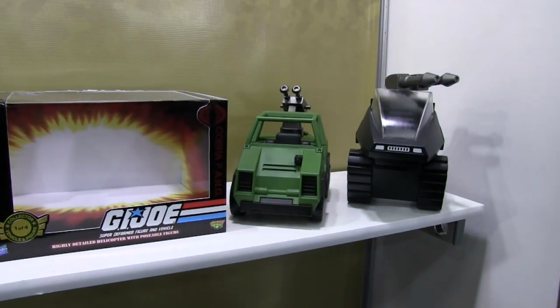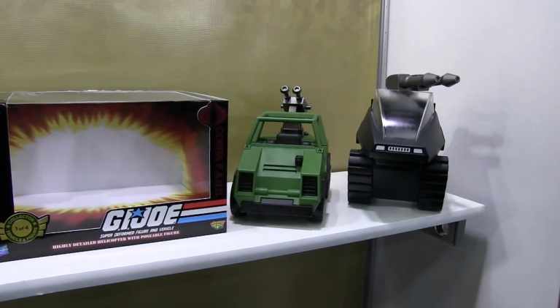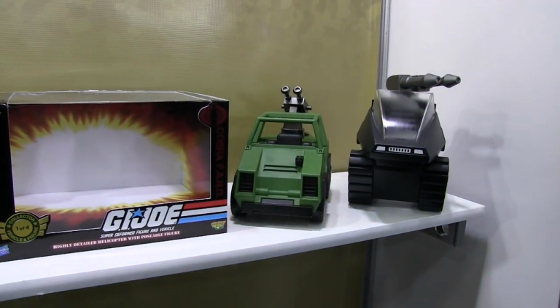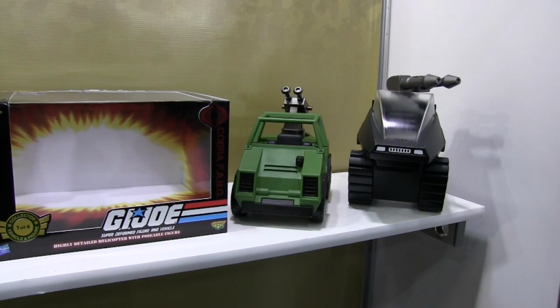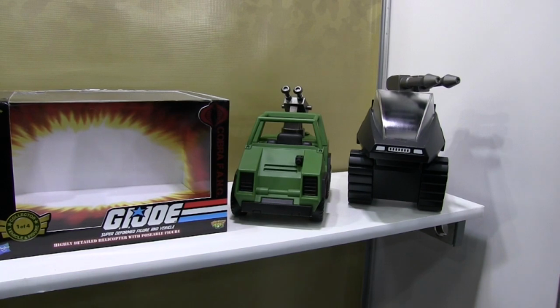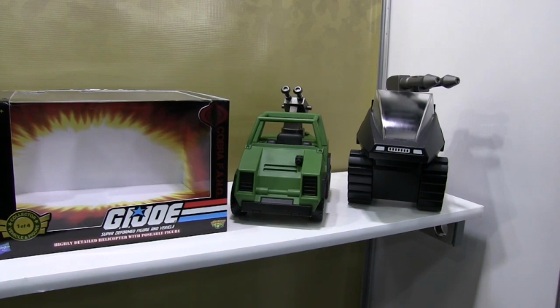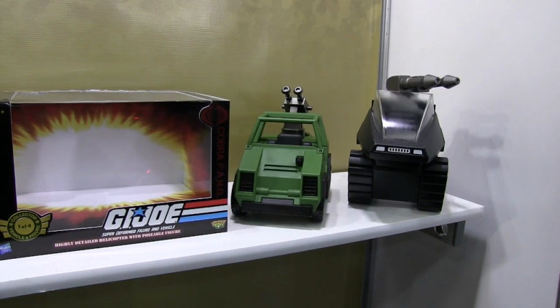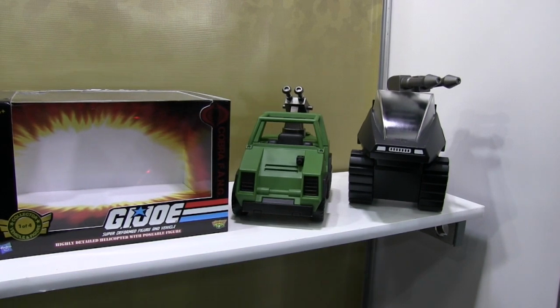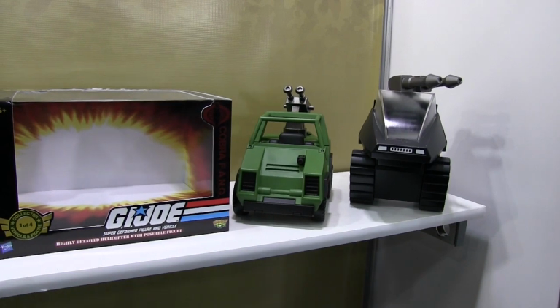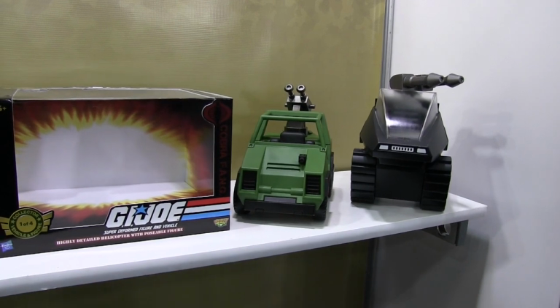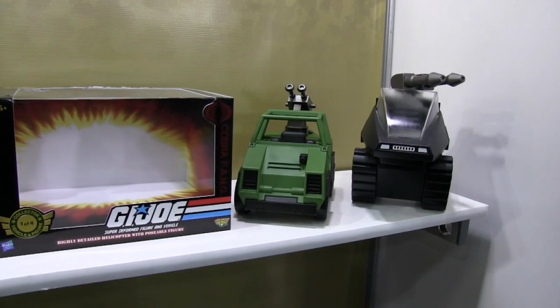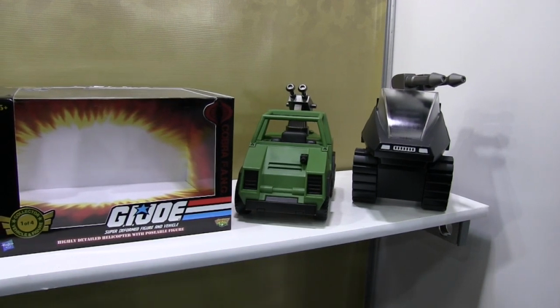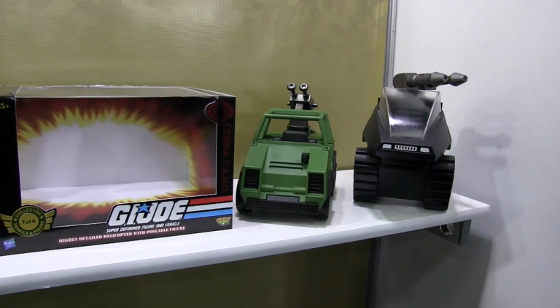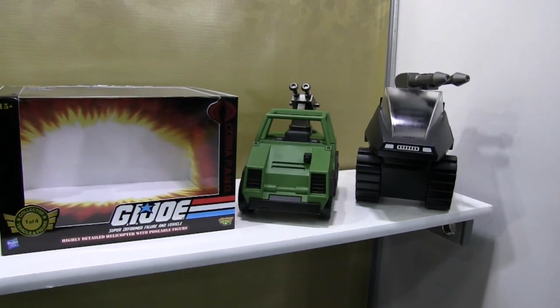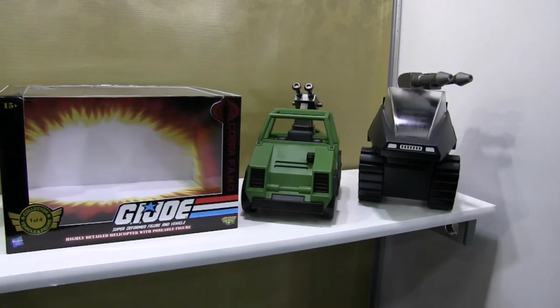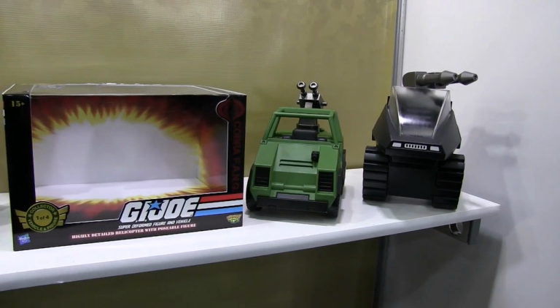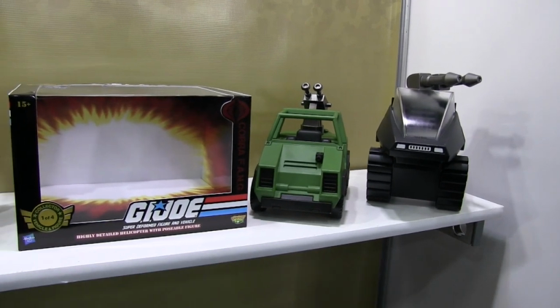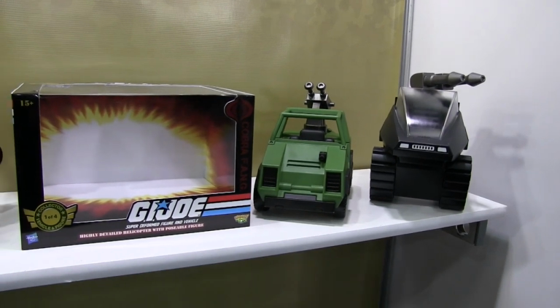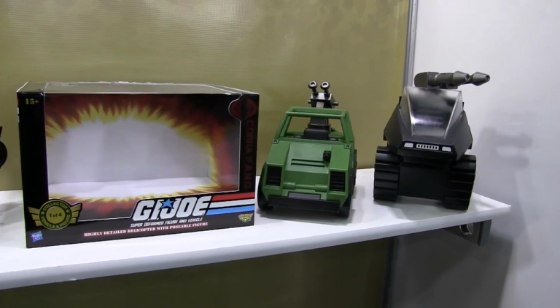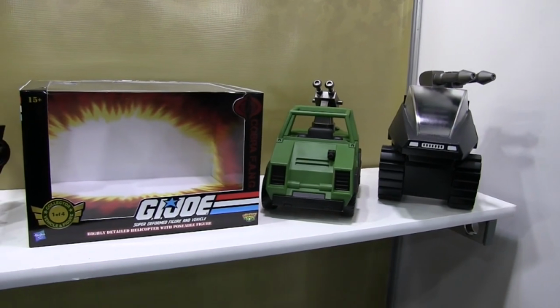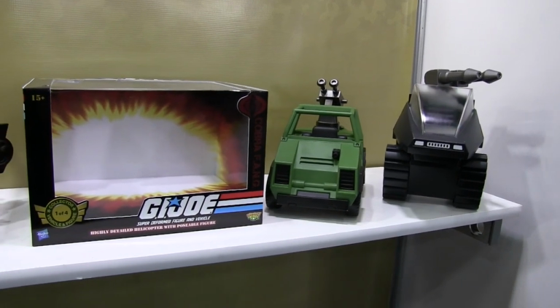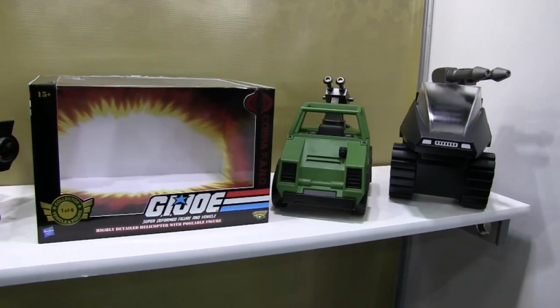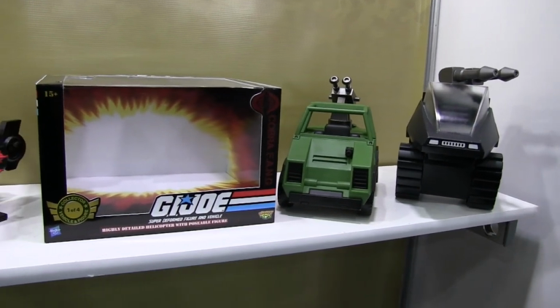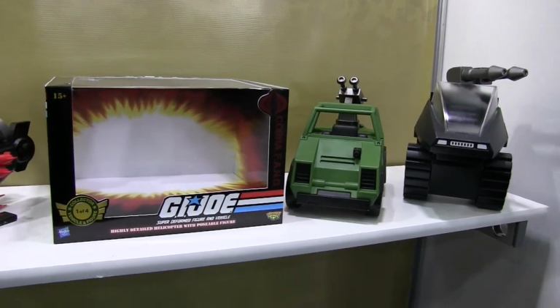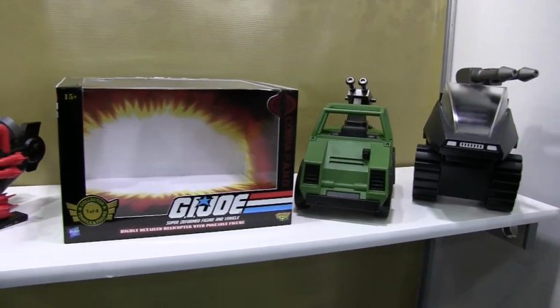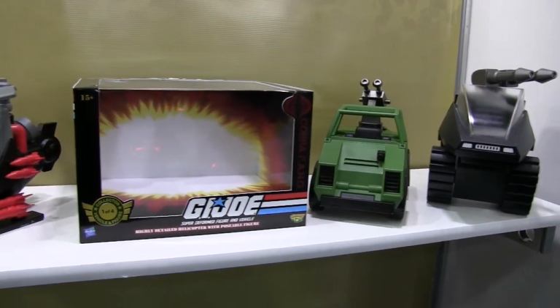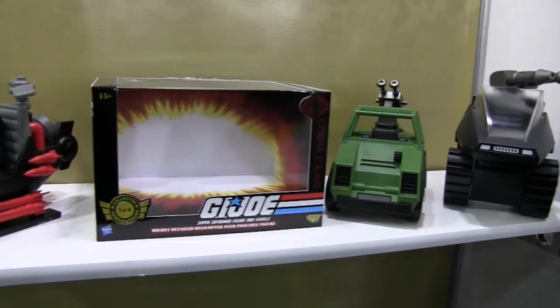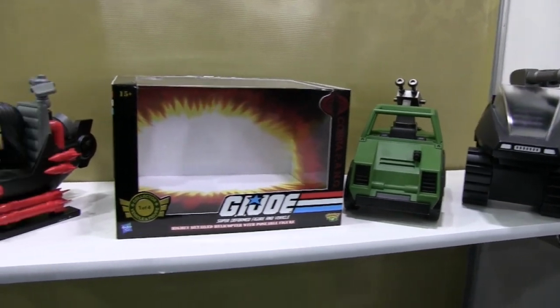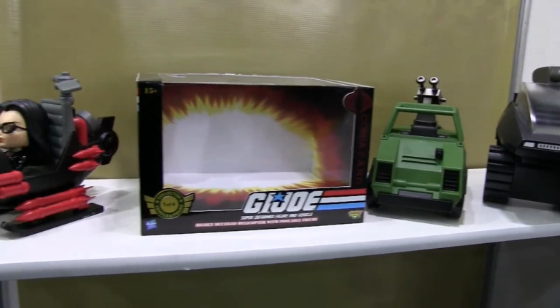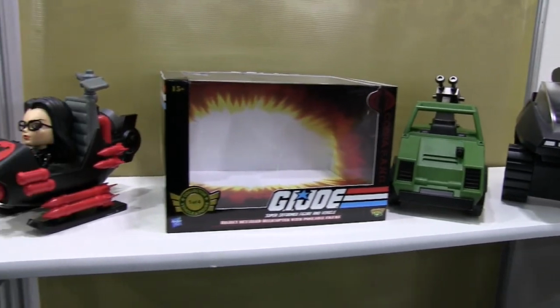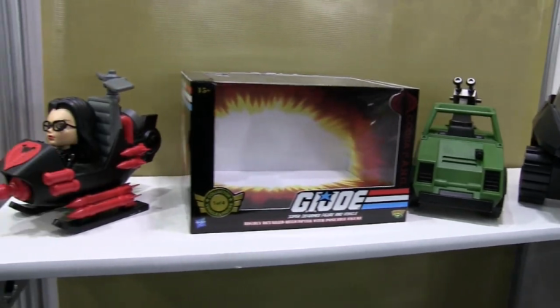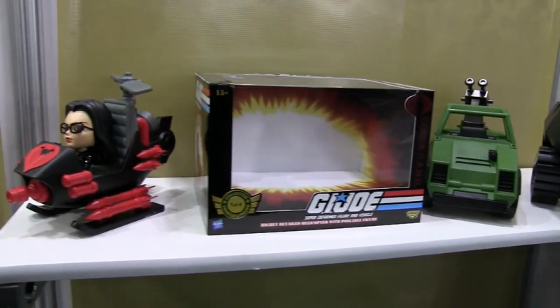We're very excited about G.I. Joe, and we've had a huge response here at Toy Fair.